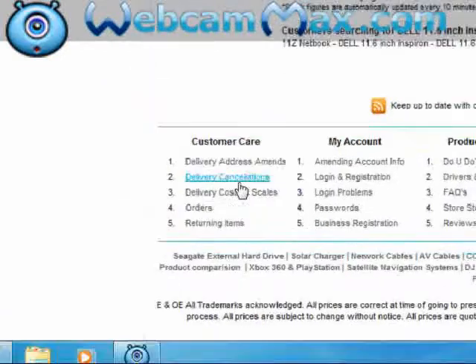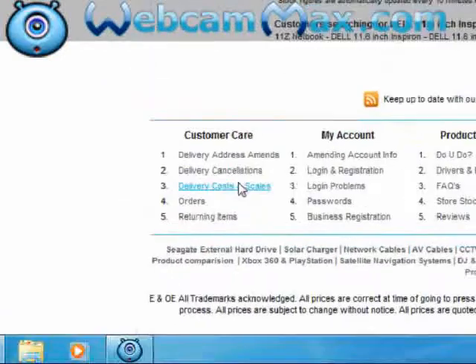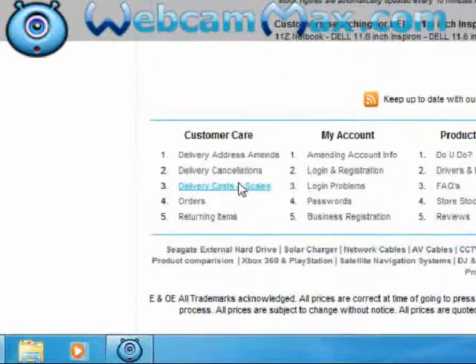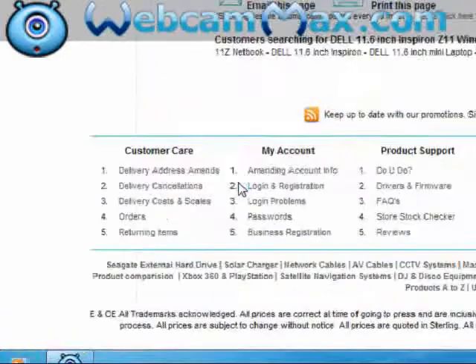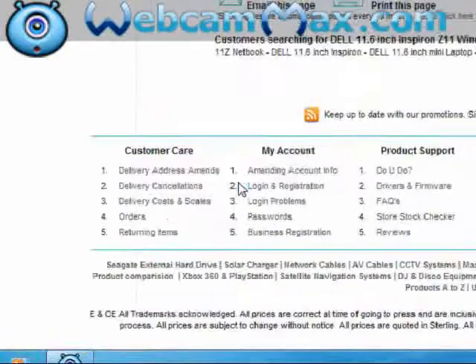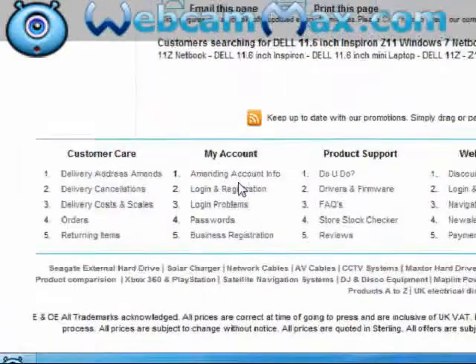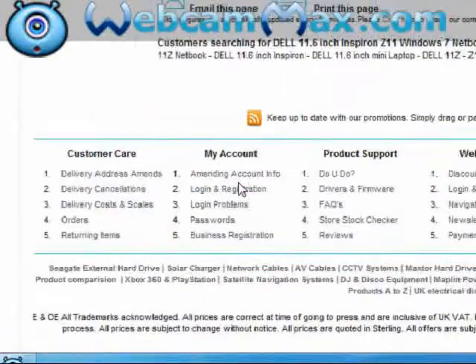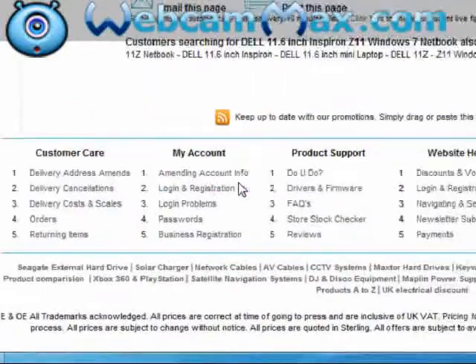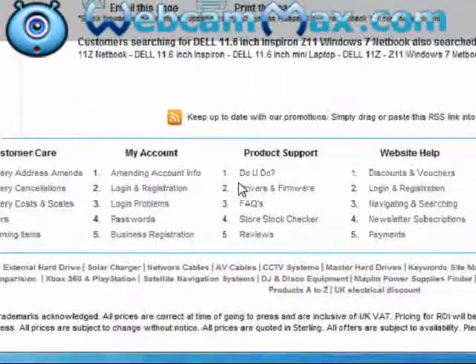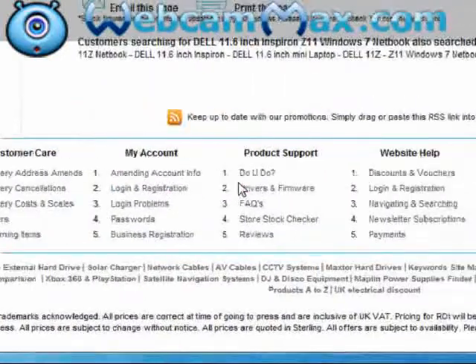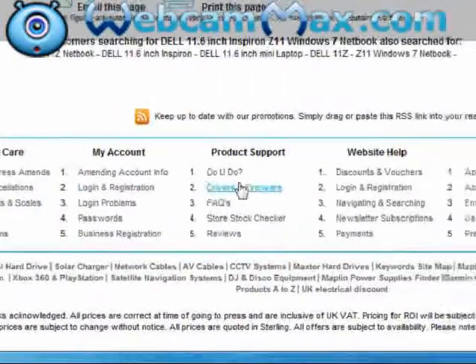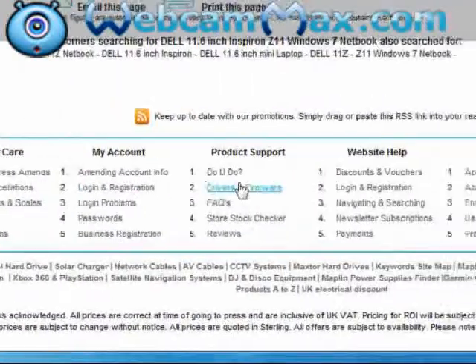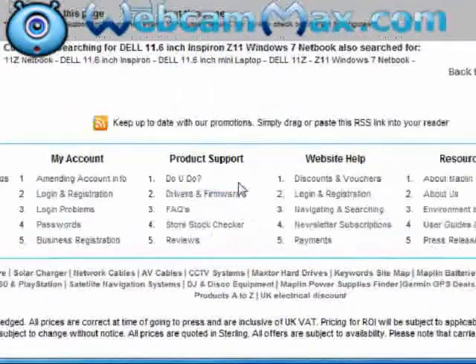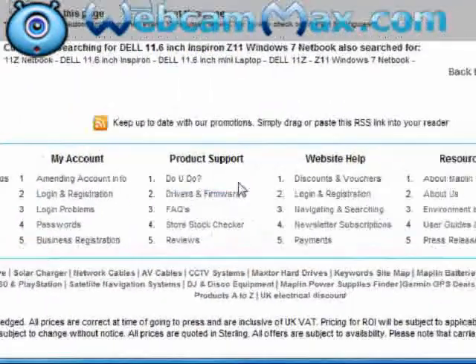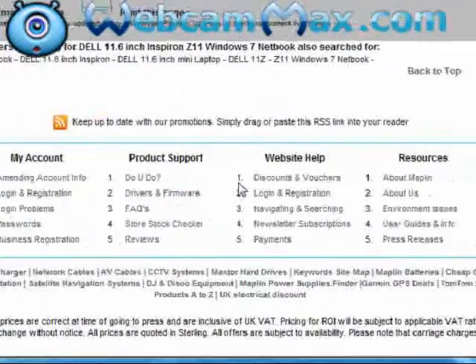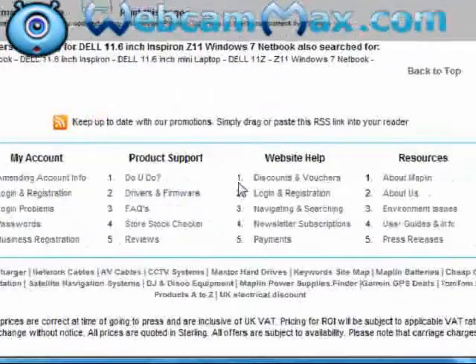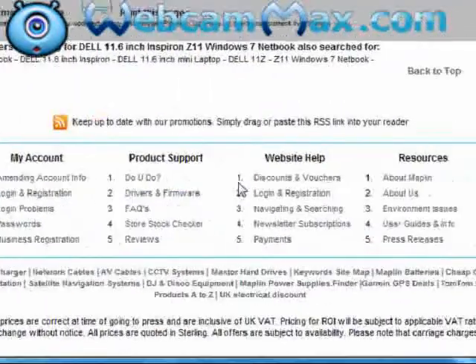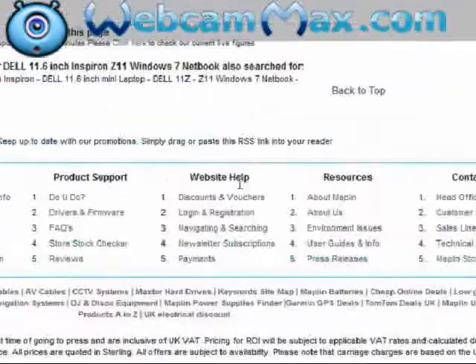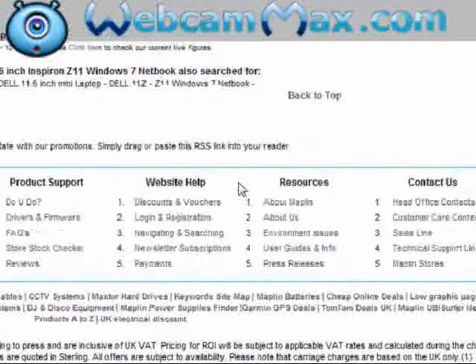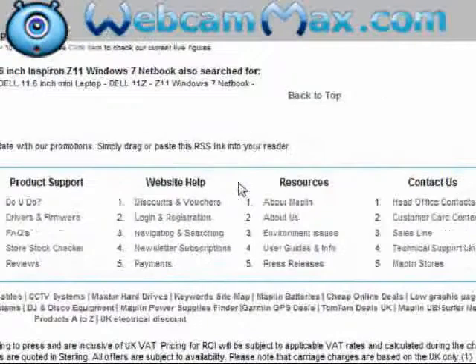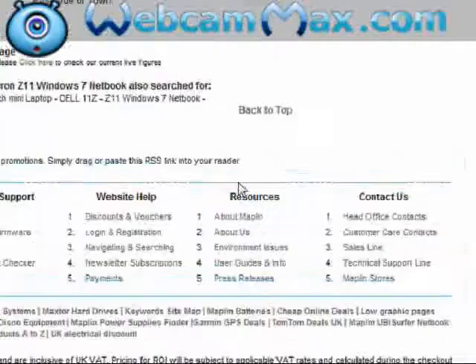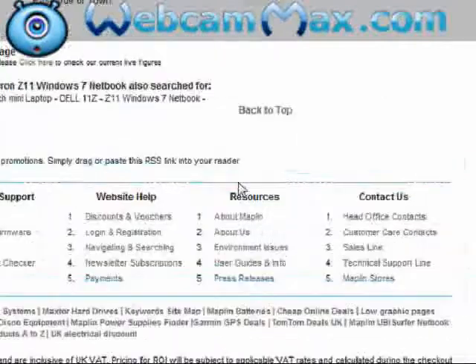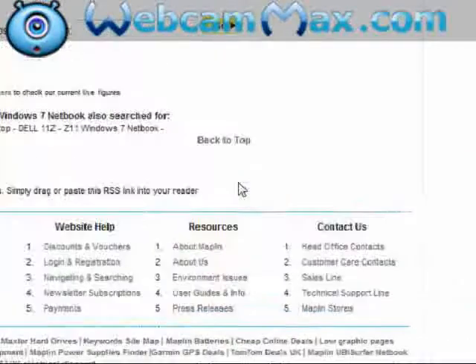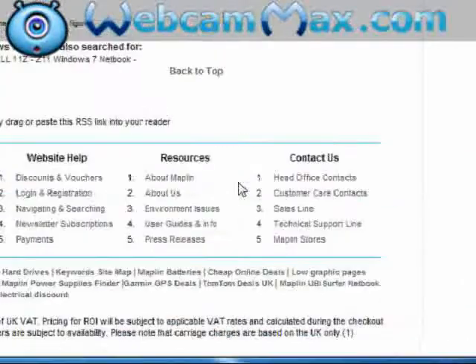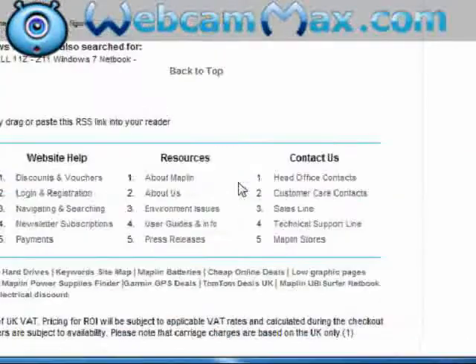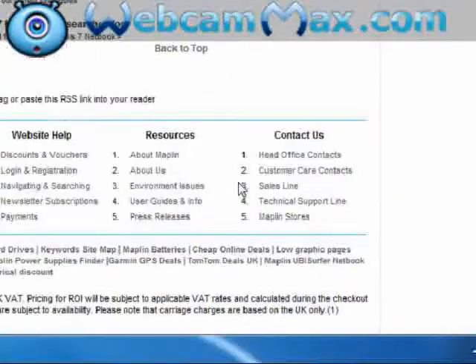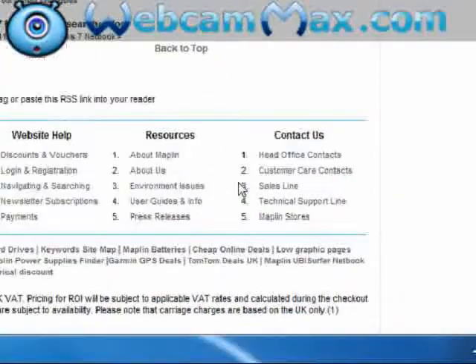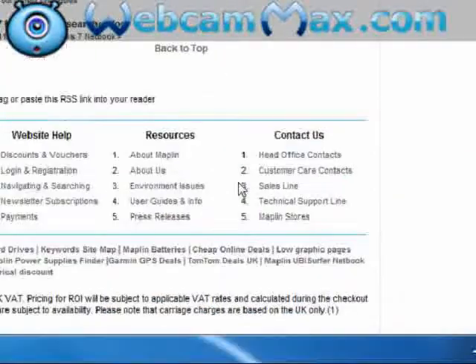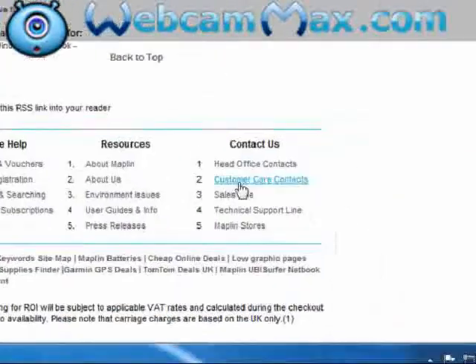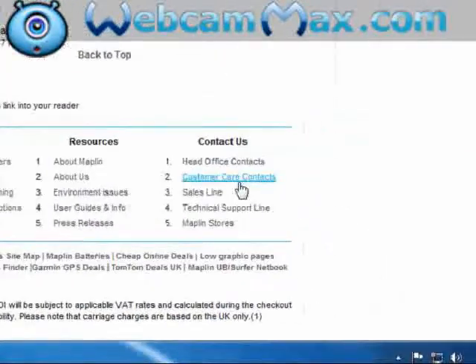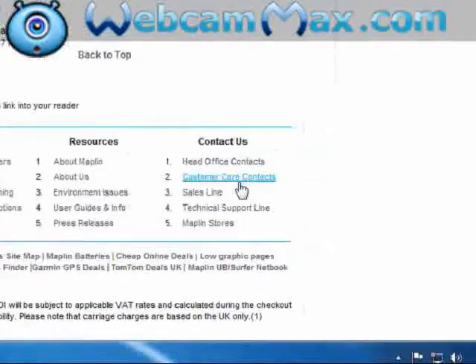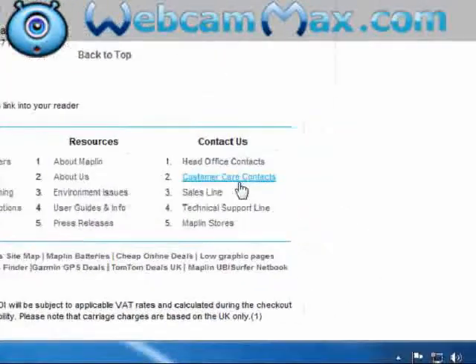Customer care, my account, product support, website help, resources, and contact us.